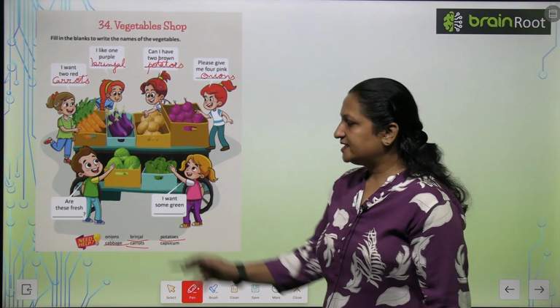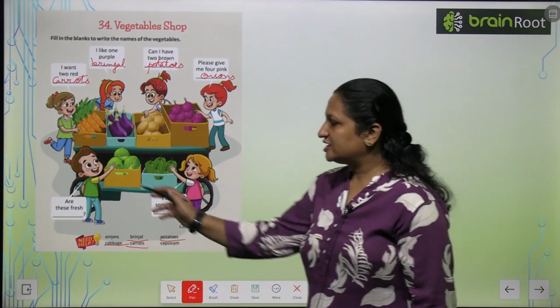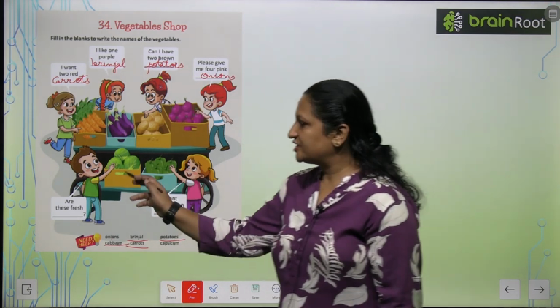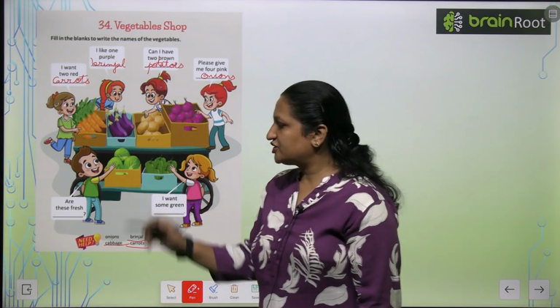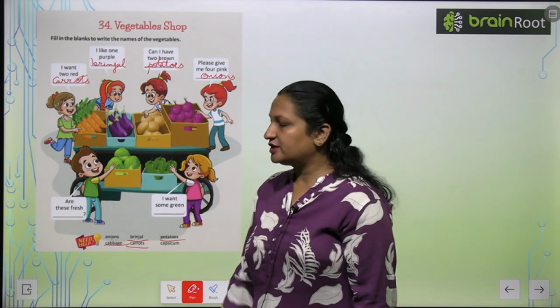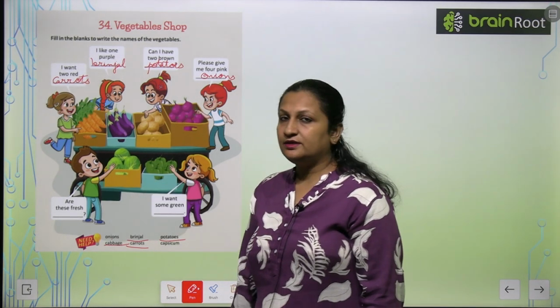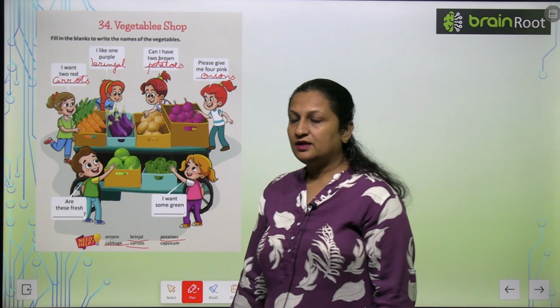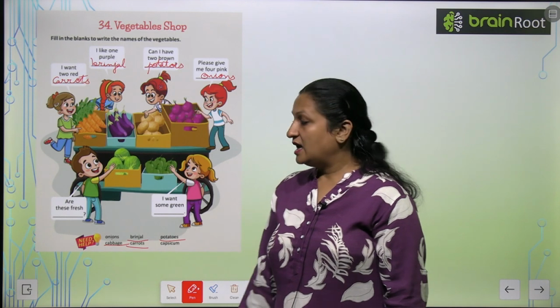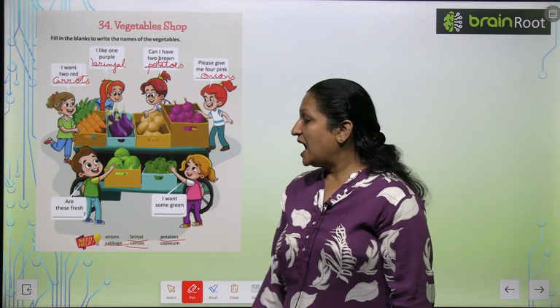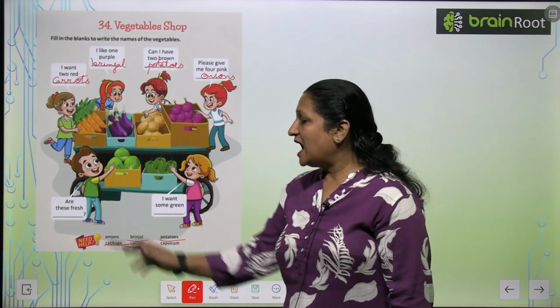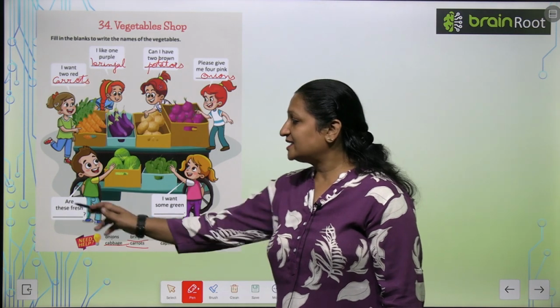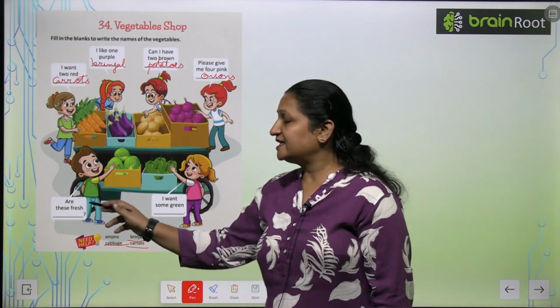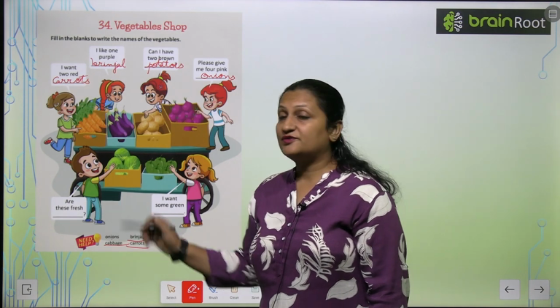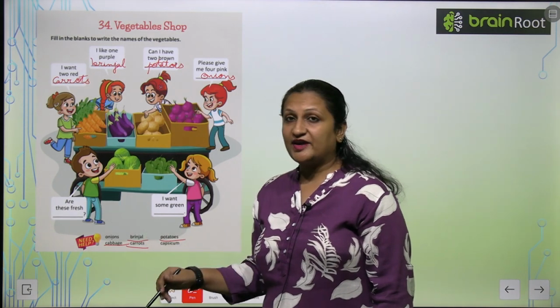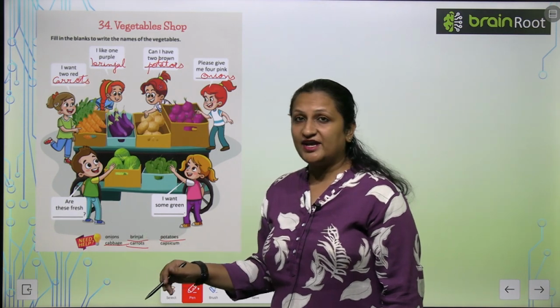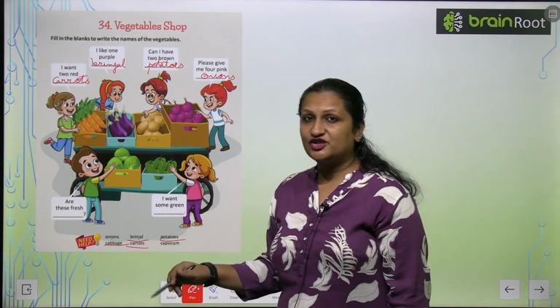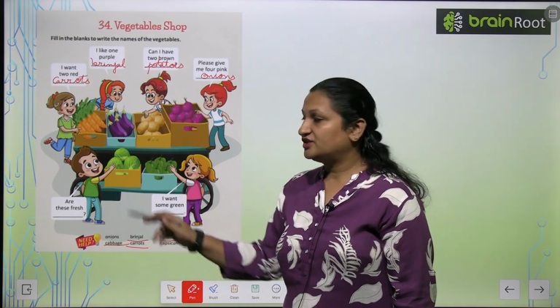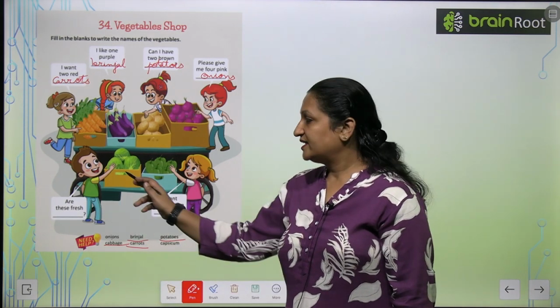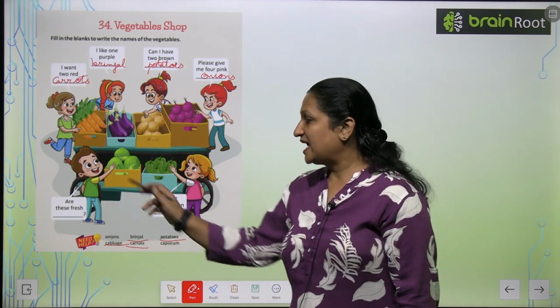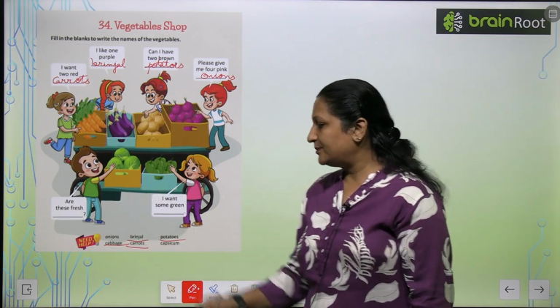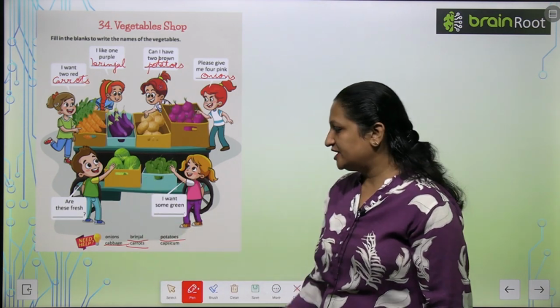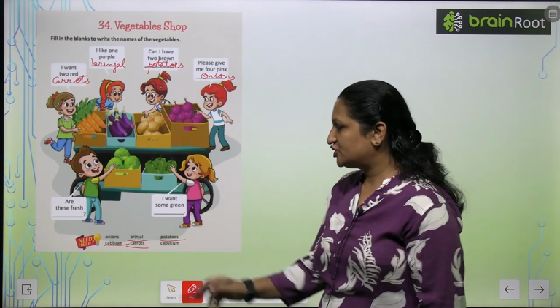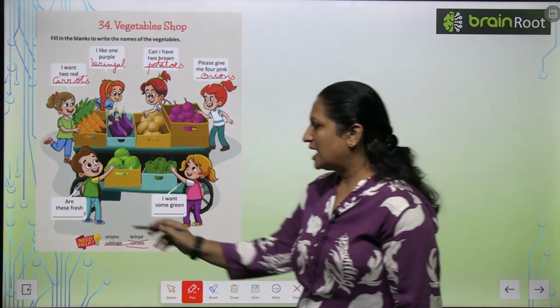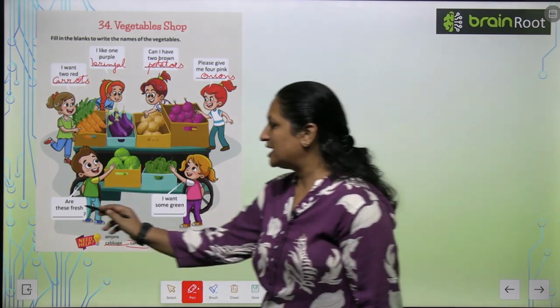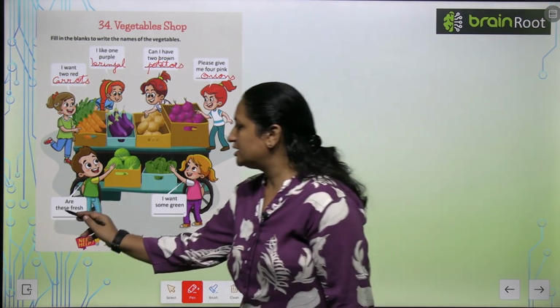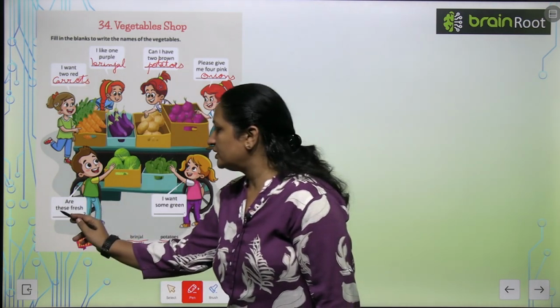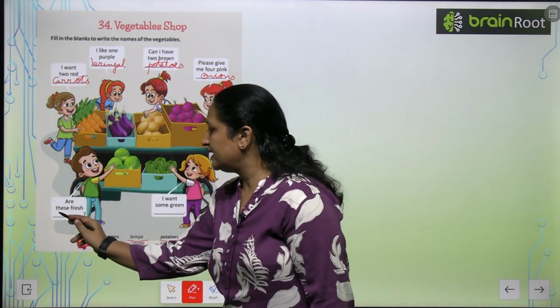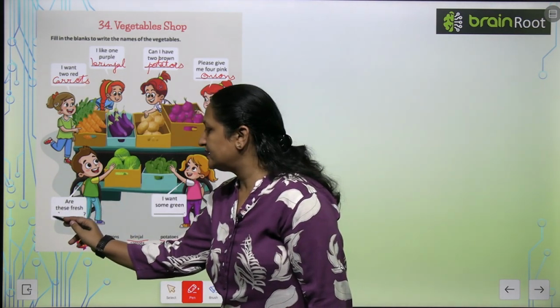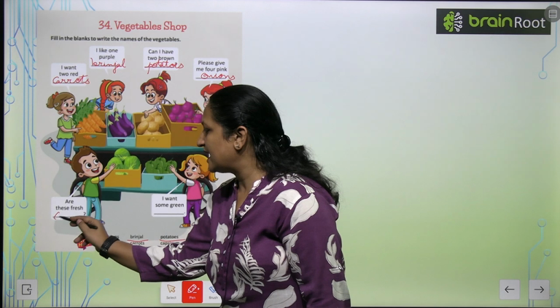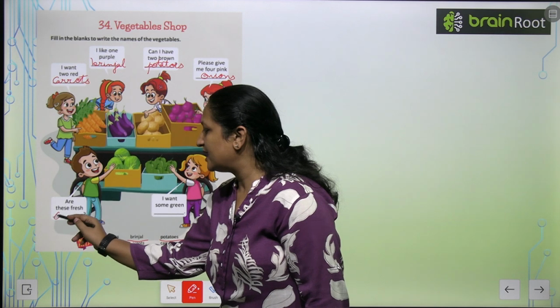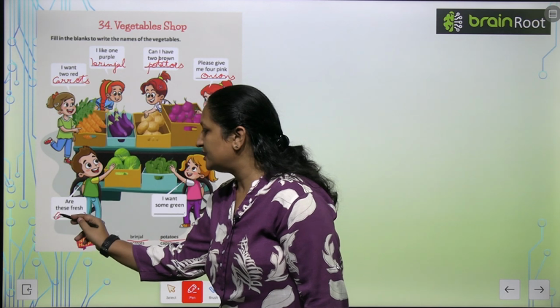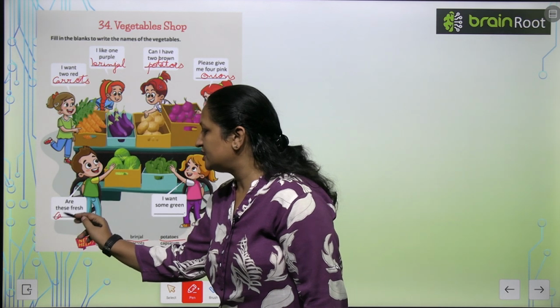See this picture, children. Are these fresh? Cabbage. Aap yahaan likh hooghe Cabbage.